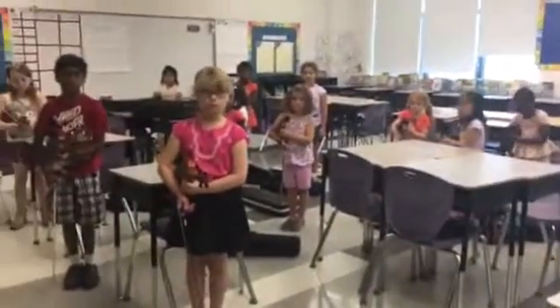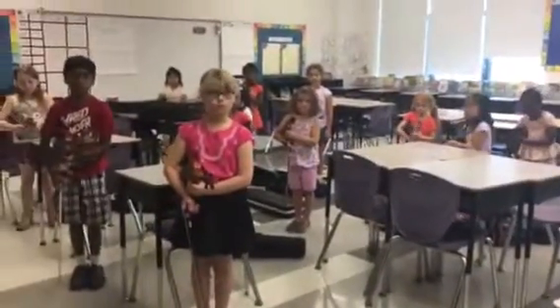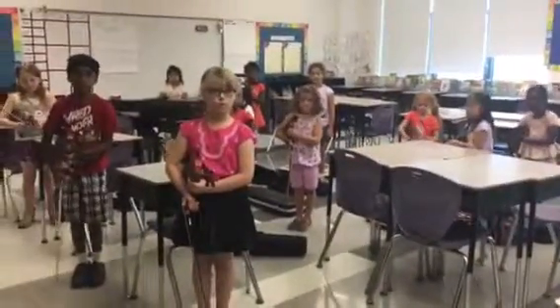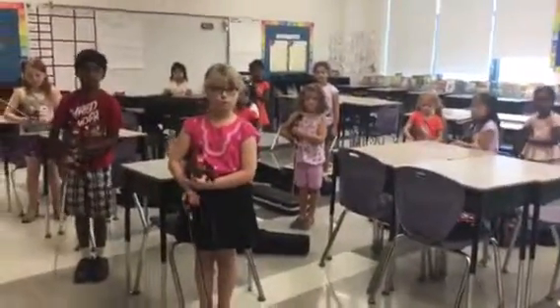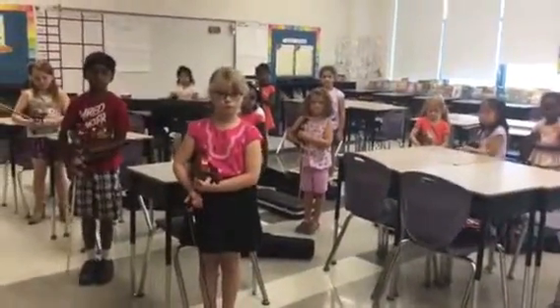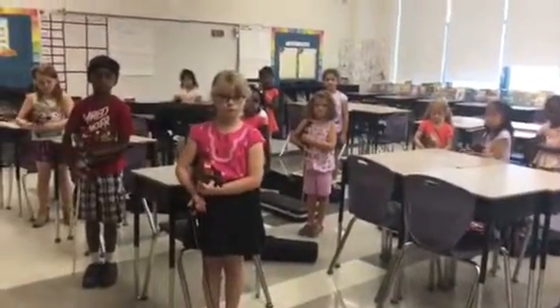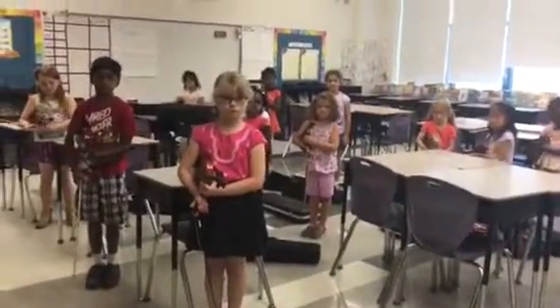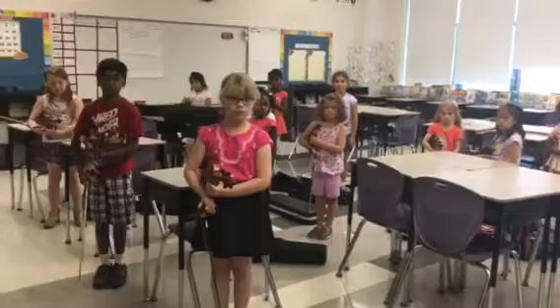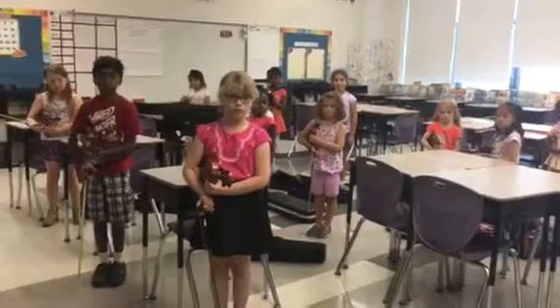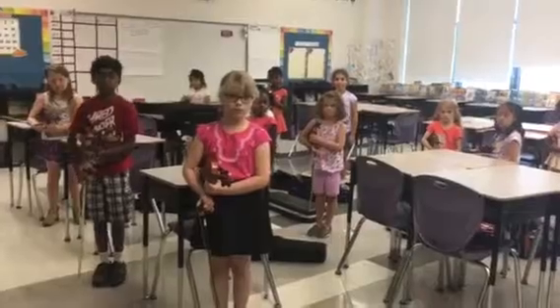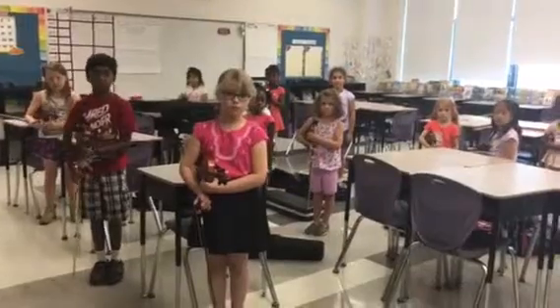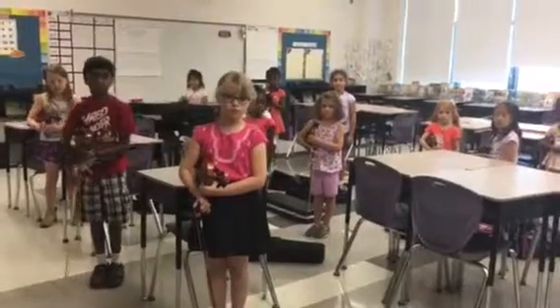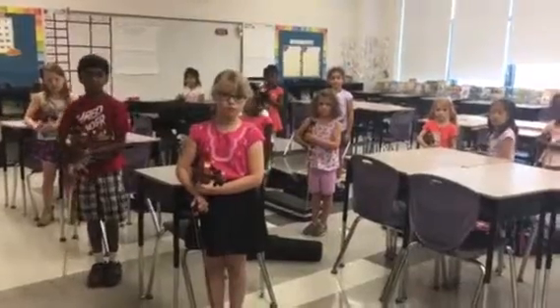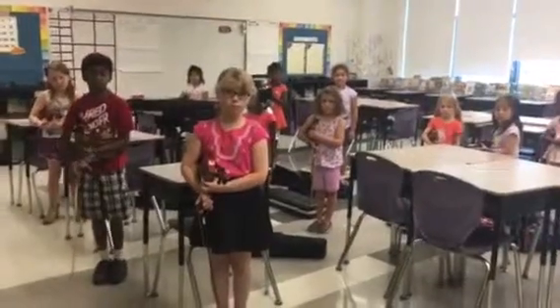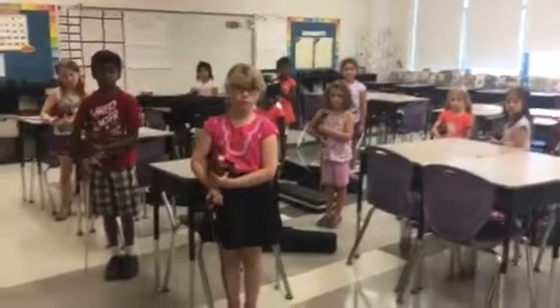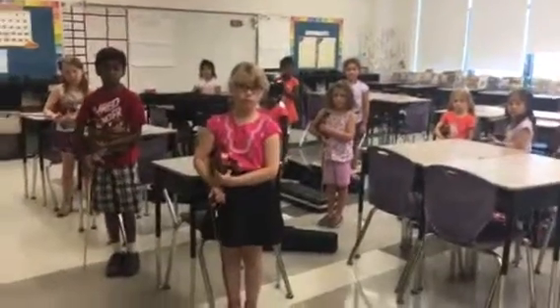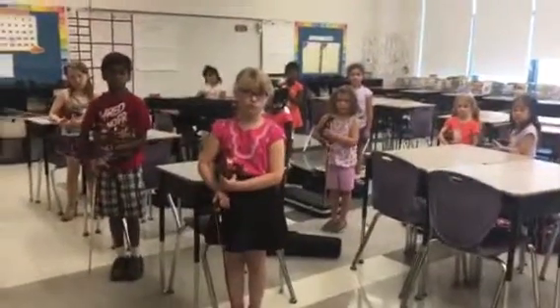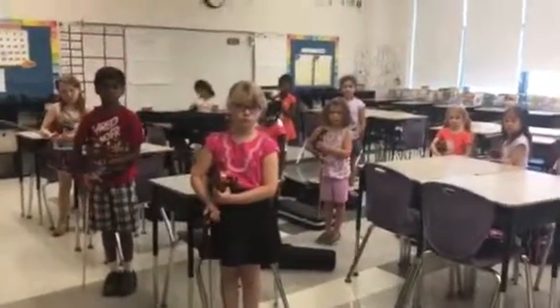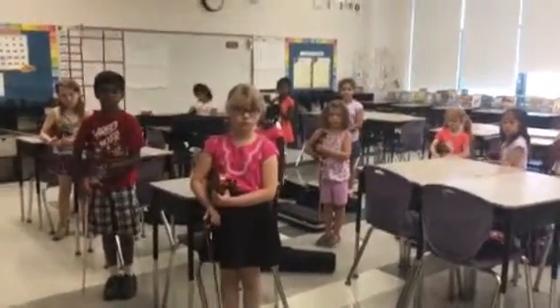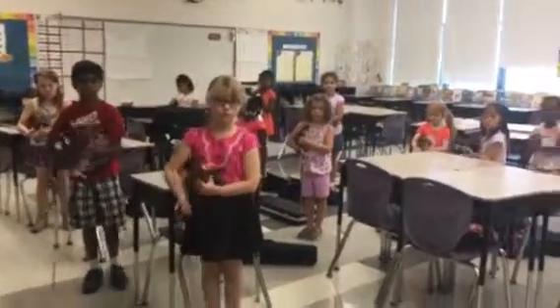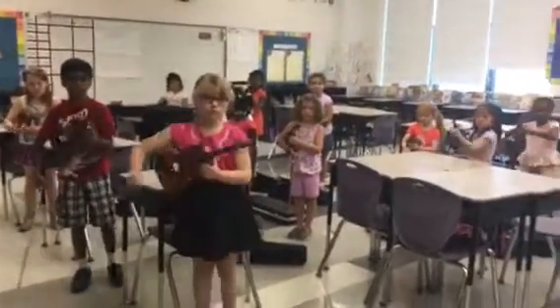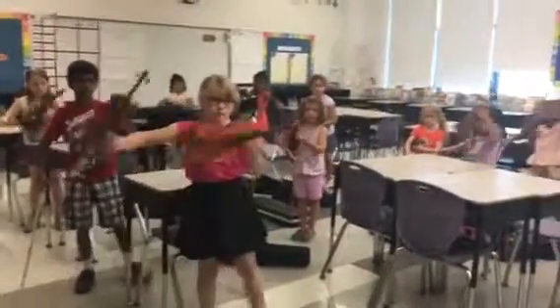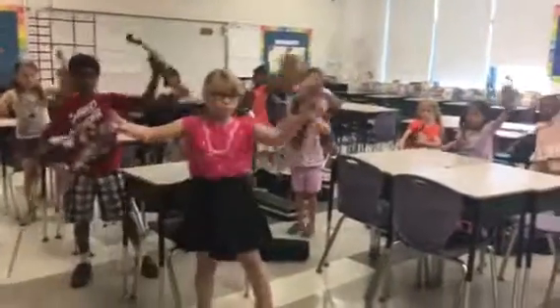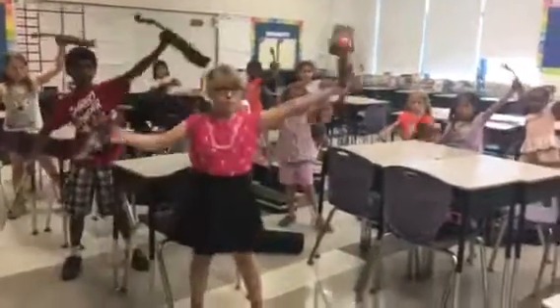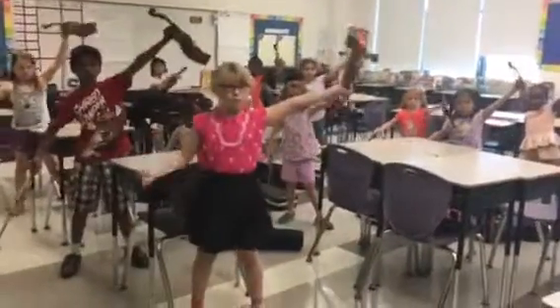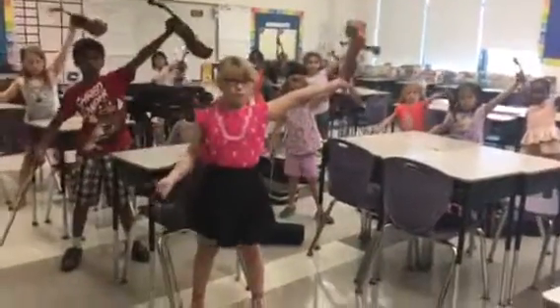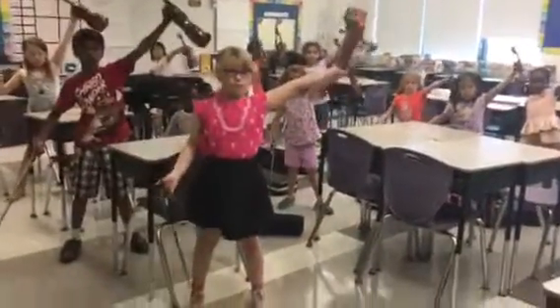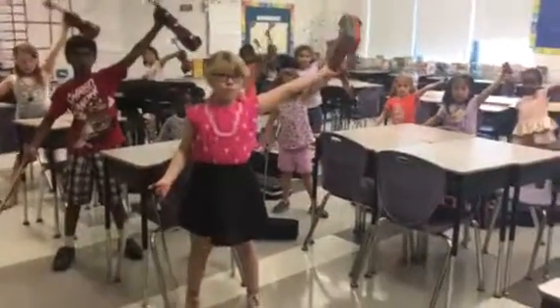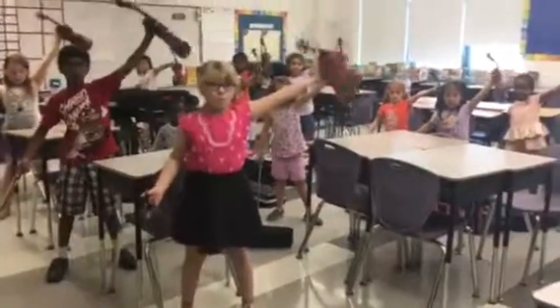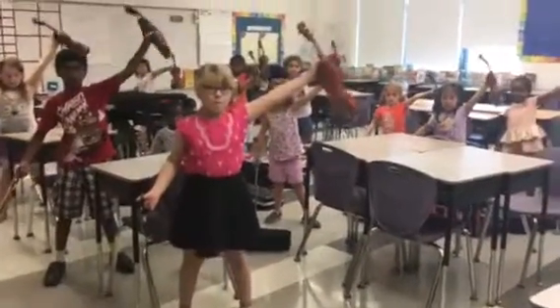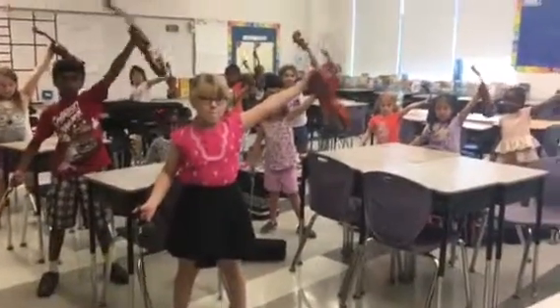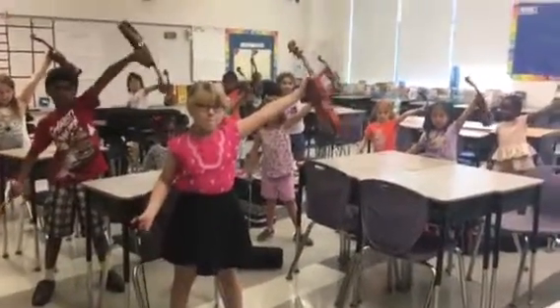On the count of three, we're going to go out. One, two, three, out. Just out, not upside down. Good.